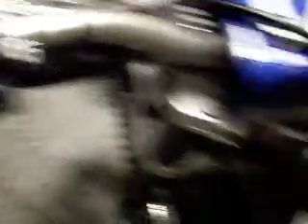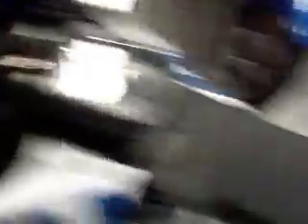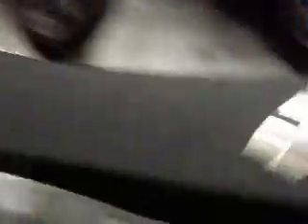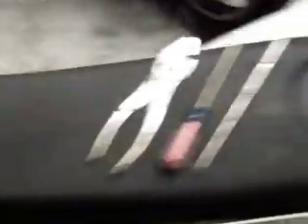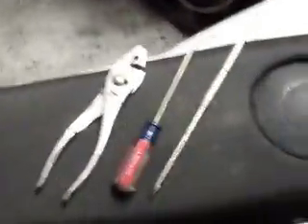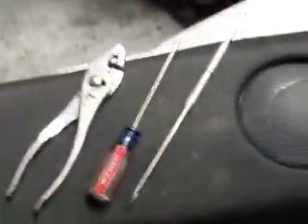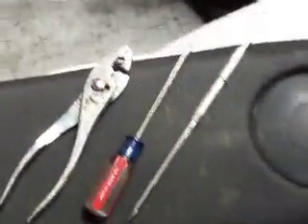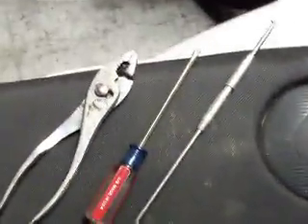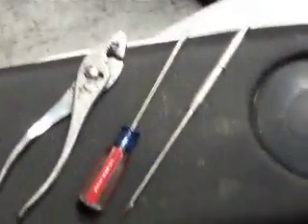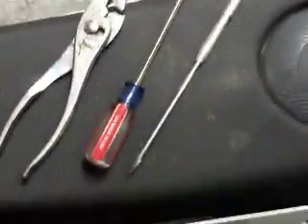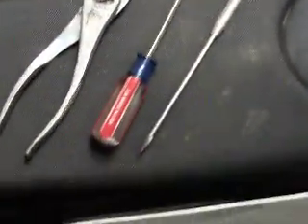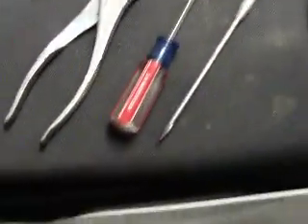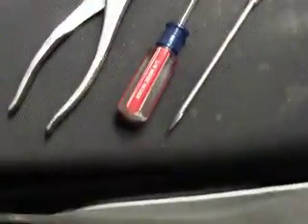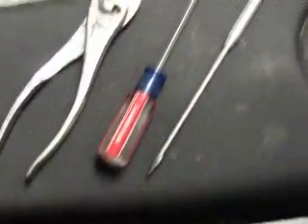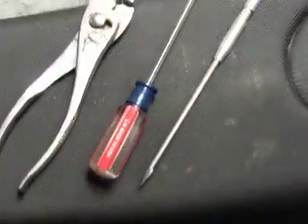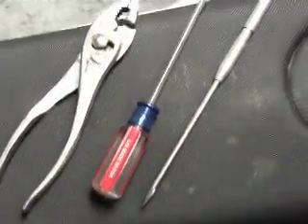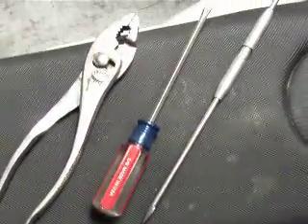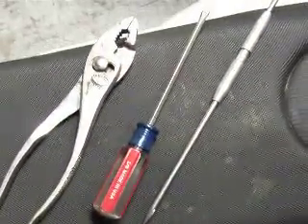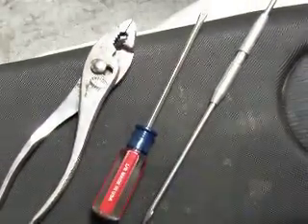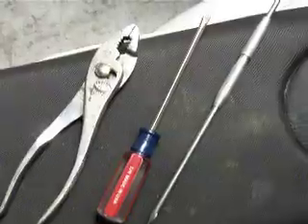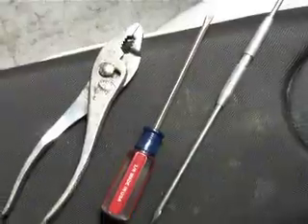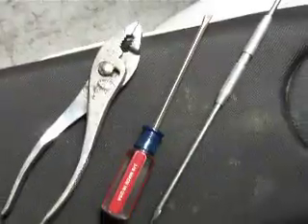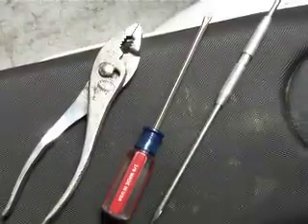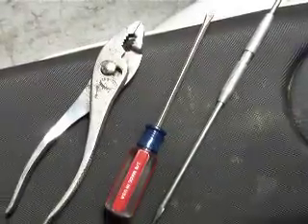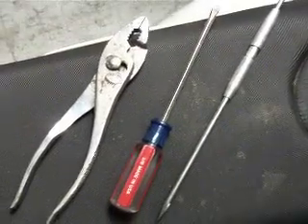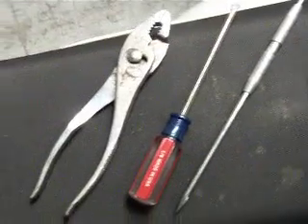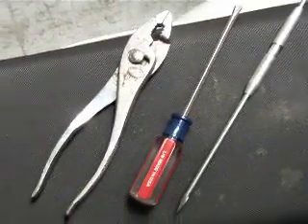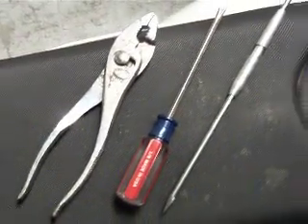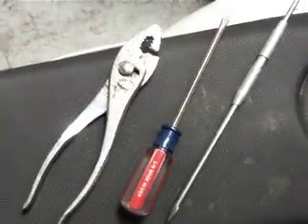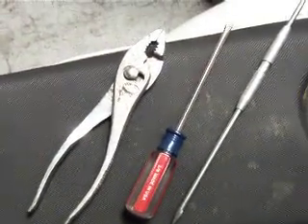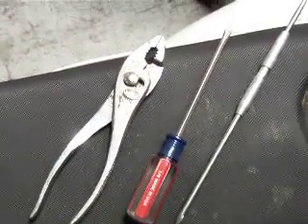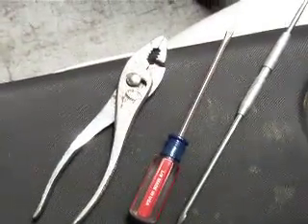There are three tools that you need: a nice sharp pick tool, a small flat blade screwdriver, and a set of pliers.